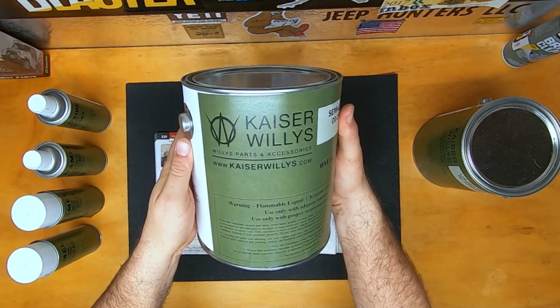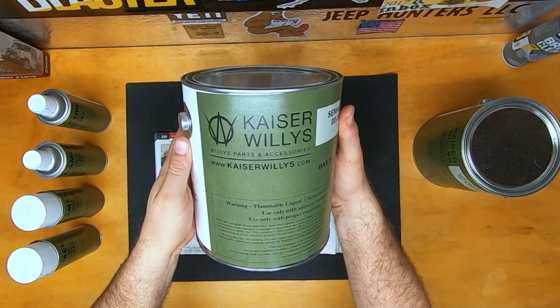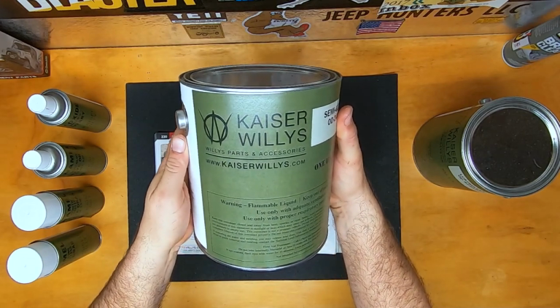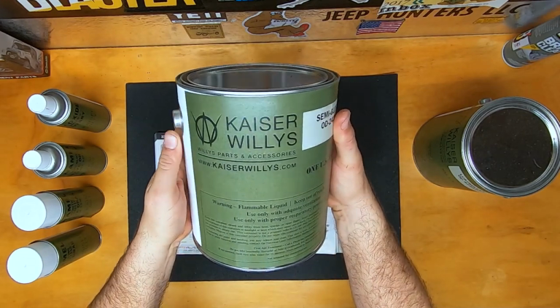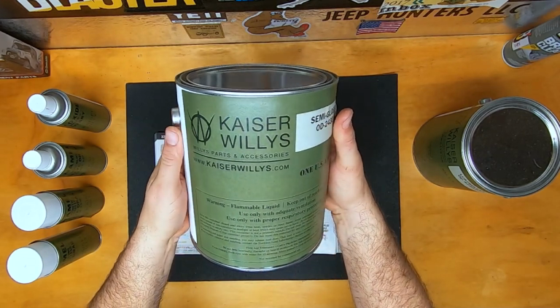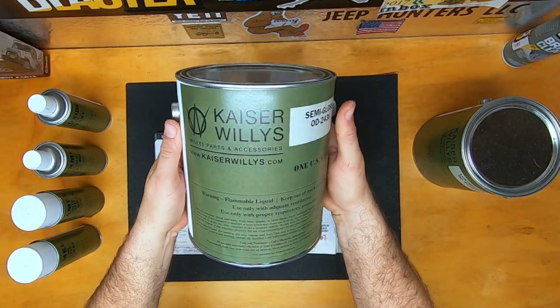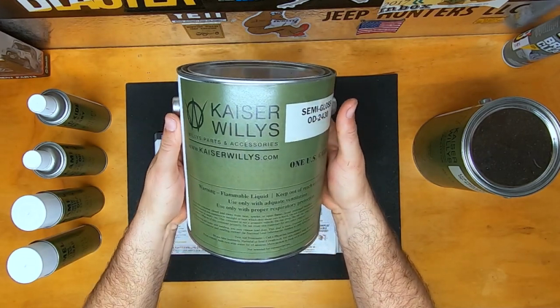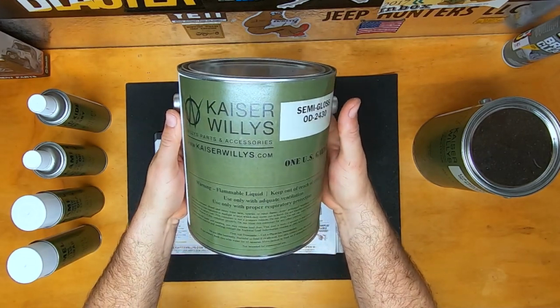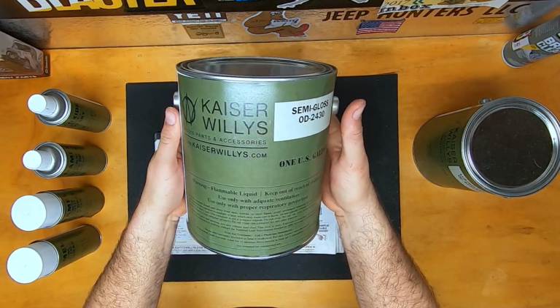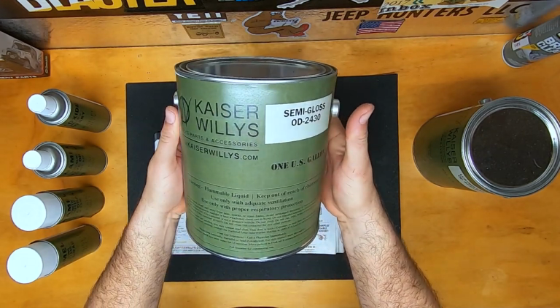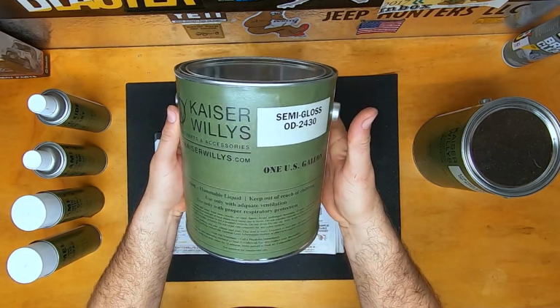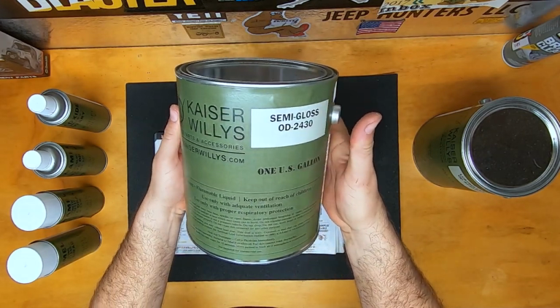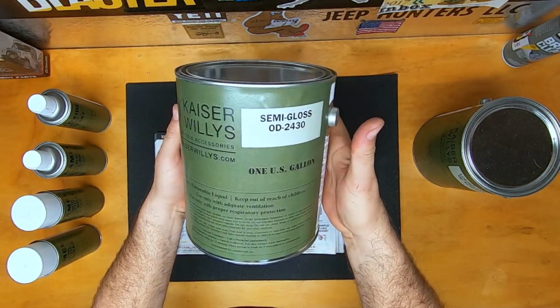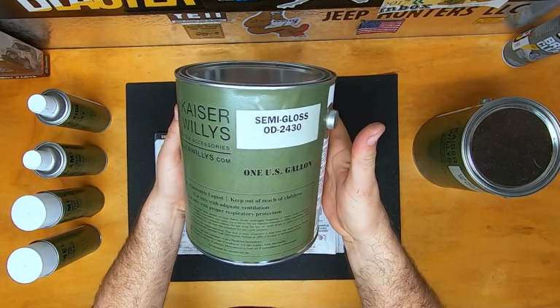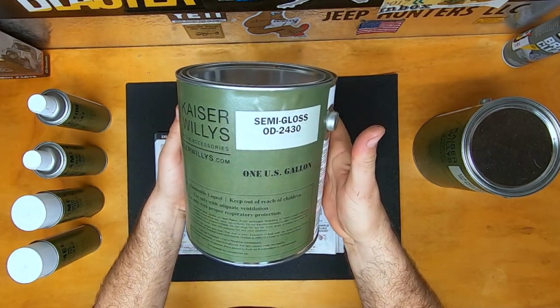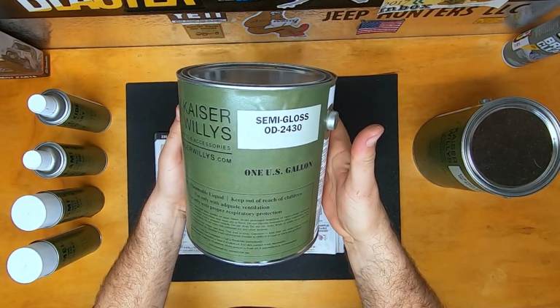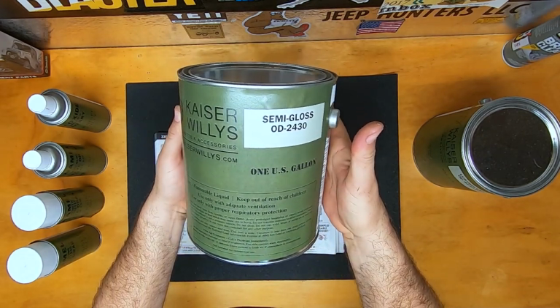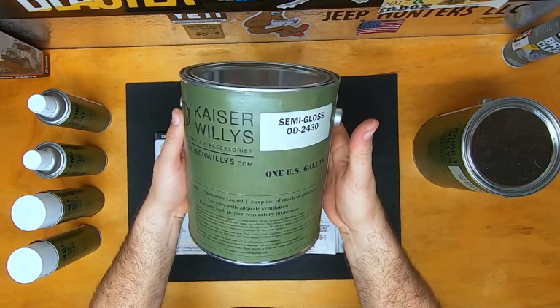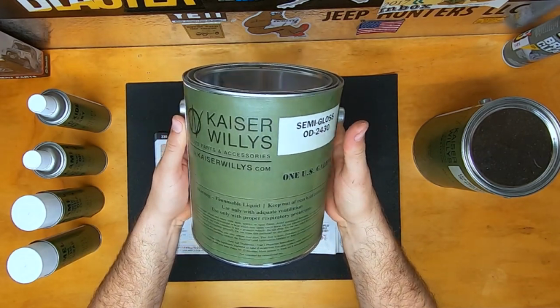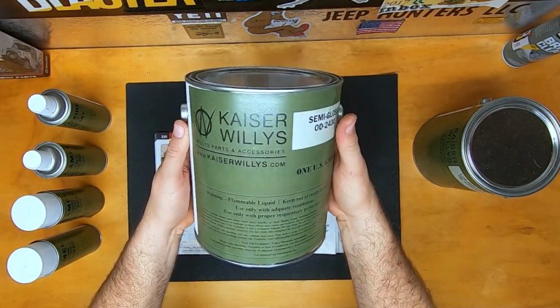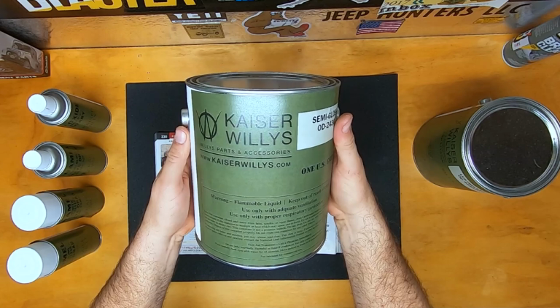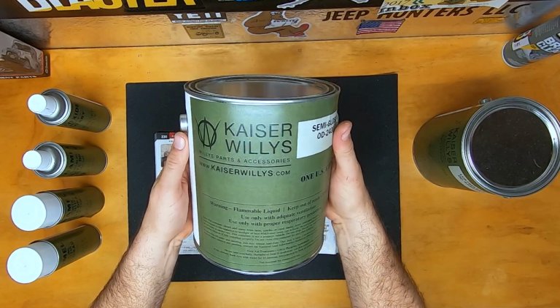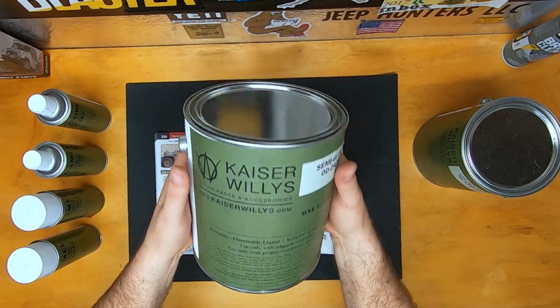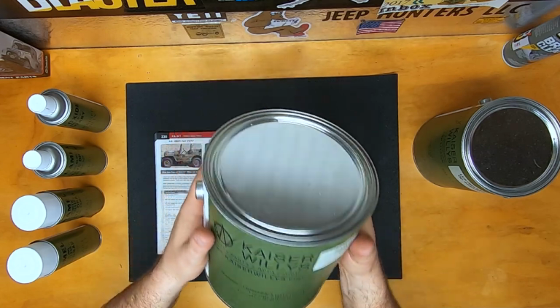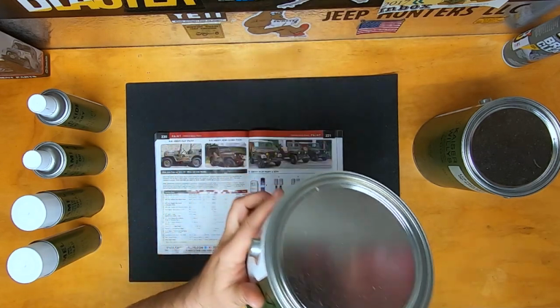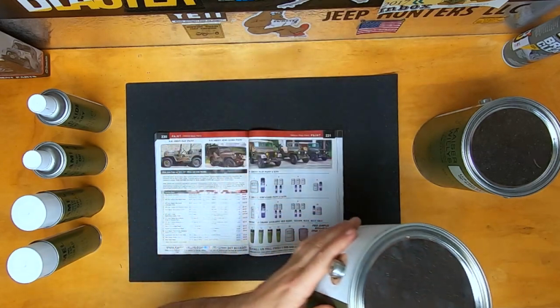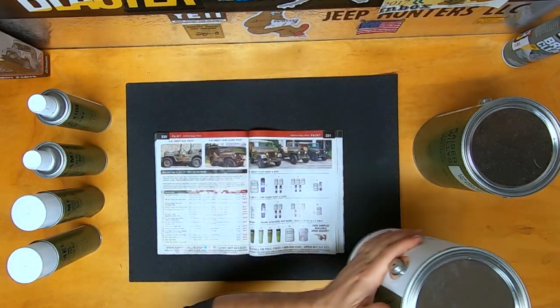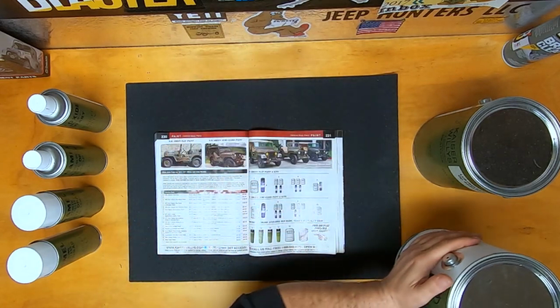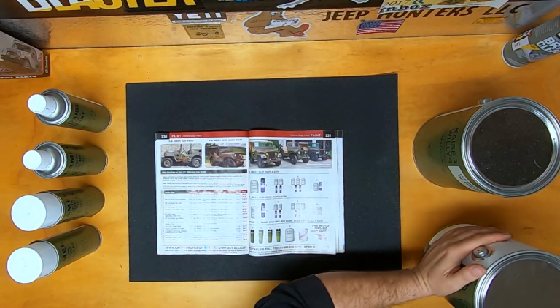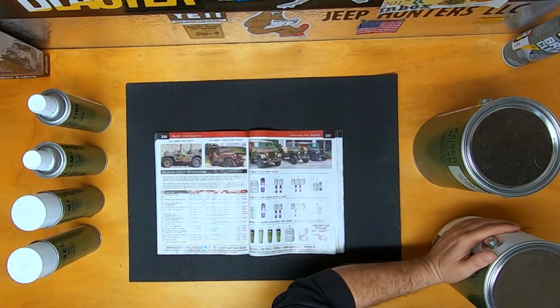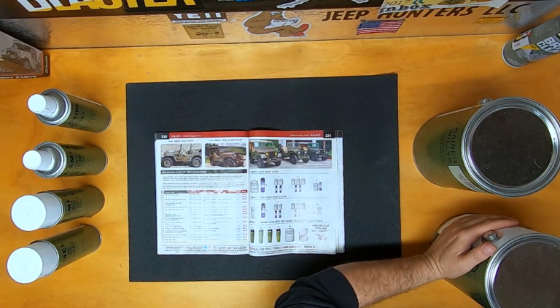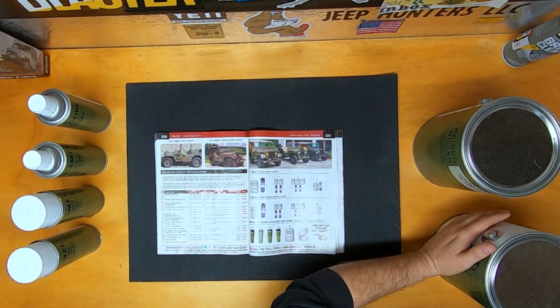And if a rattle can is not going to do it, we do have gallons. We carry semi-gloss, we carry lusterless, we carry flat chassis paint.